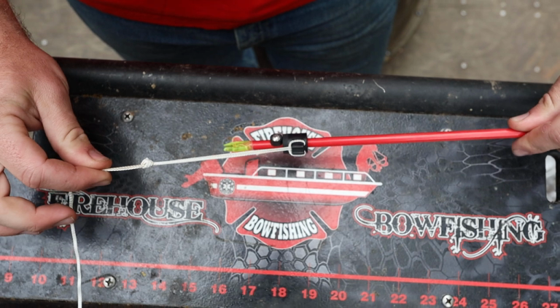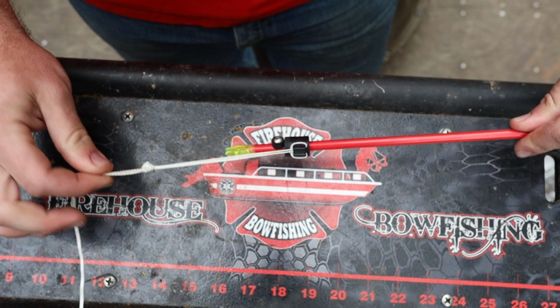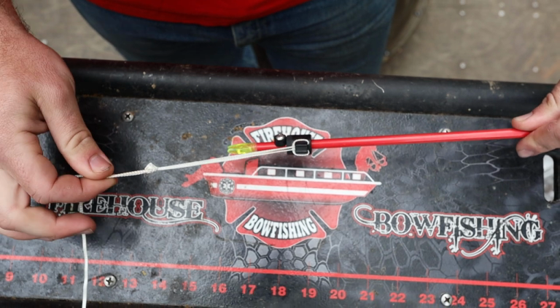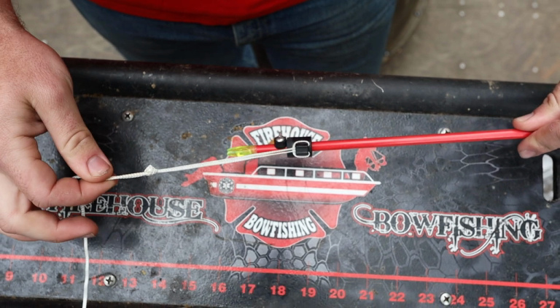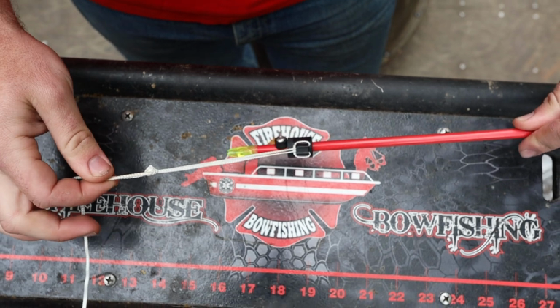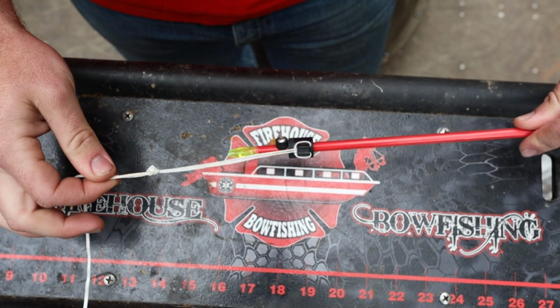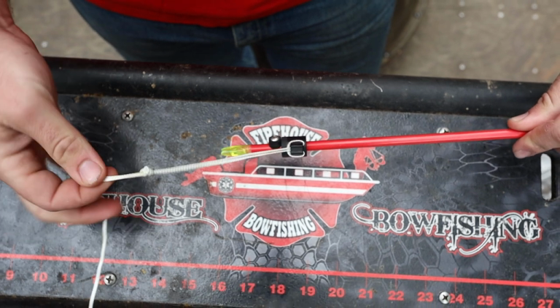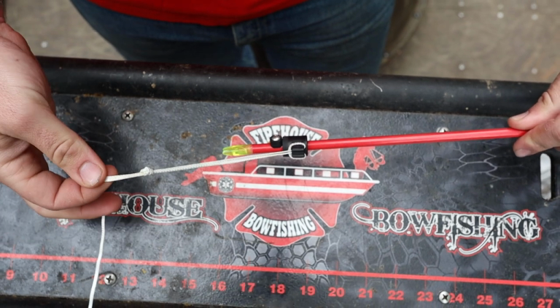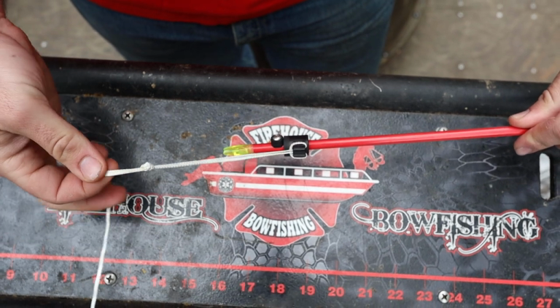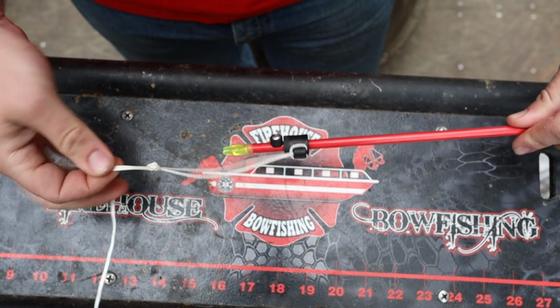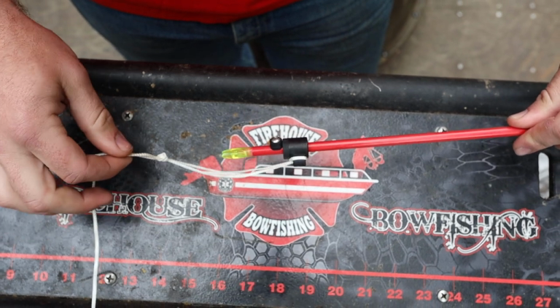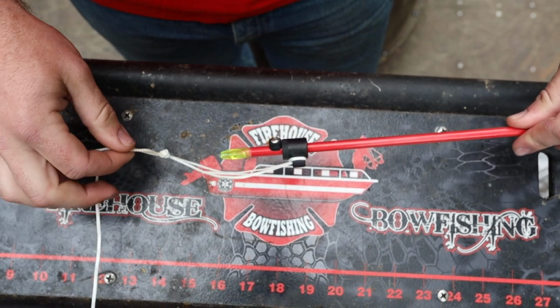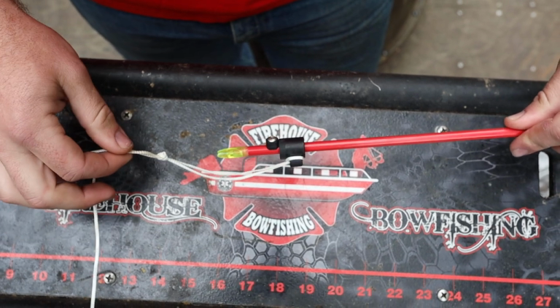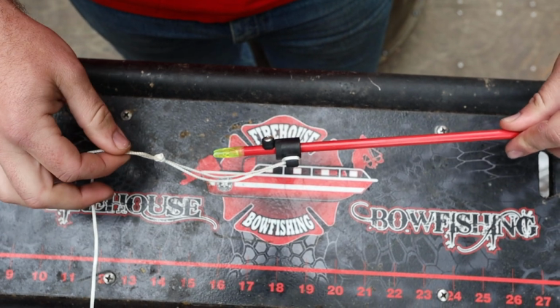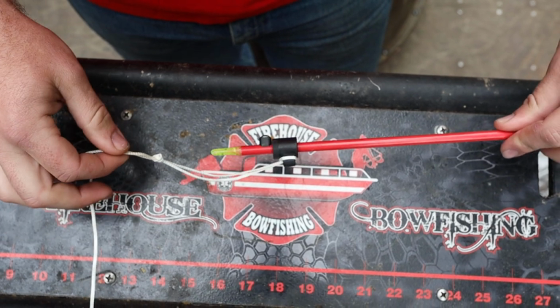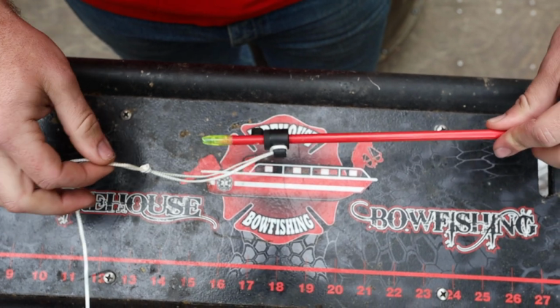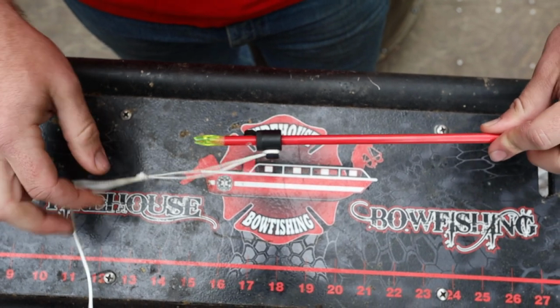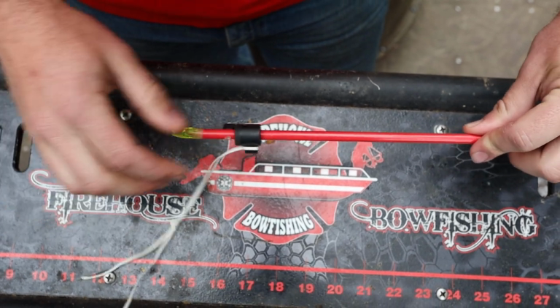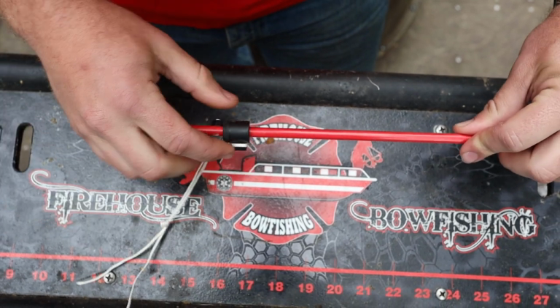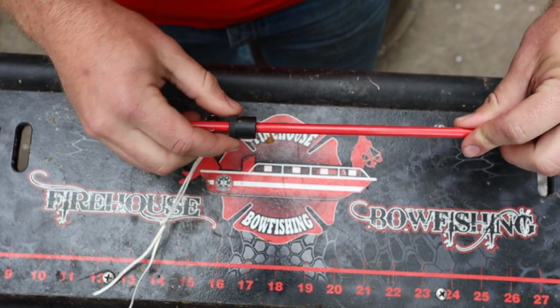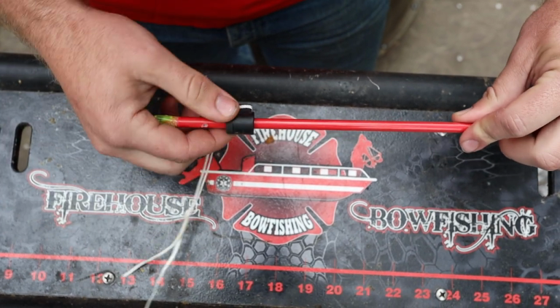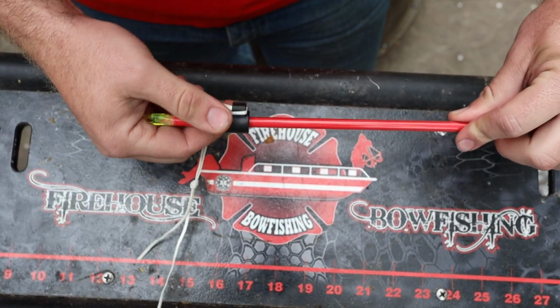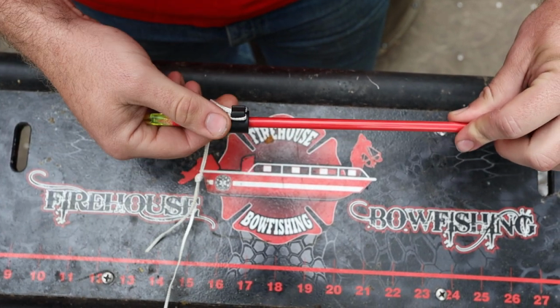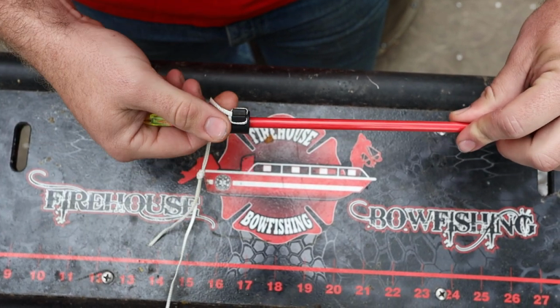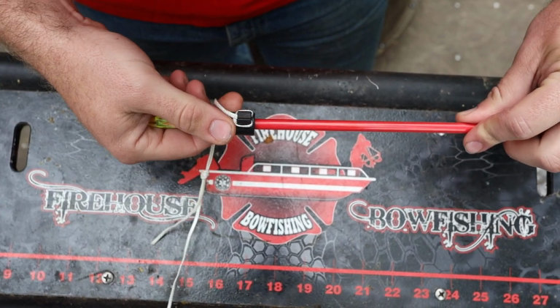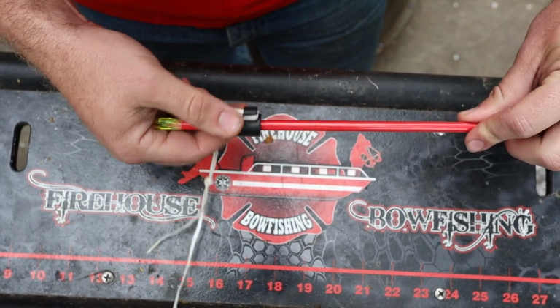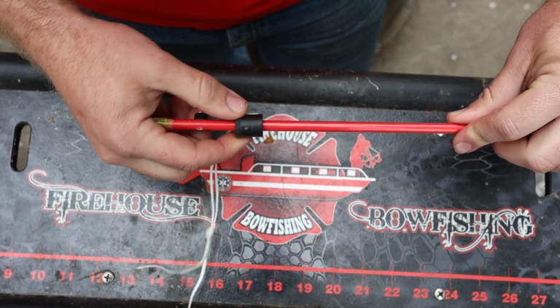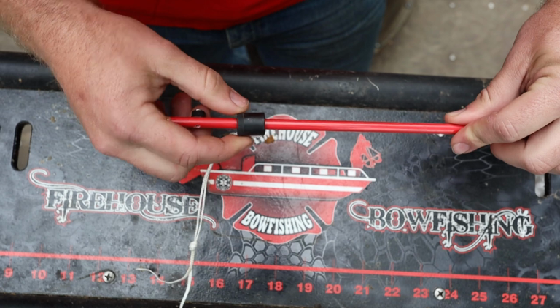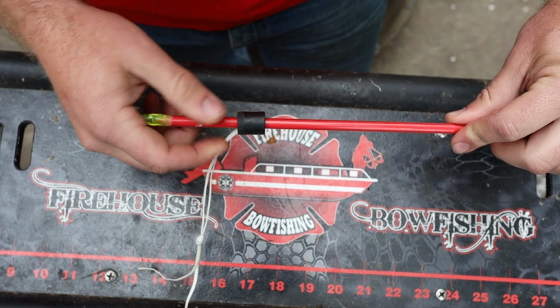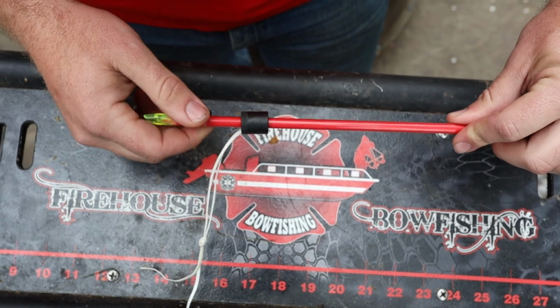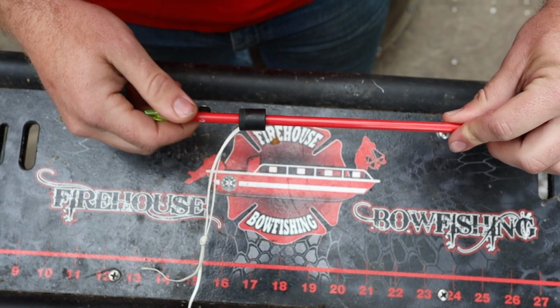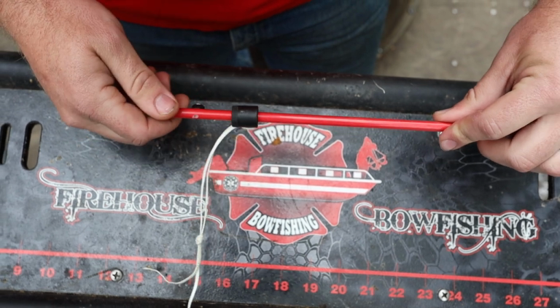It's going to hold your fish and it's easy to take off if you need to. That's how you tie your string to your Cajun arrows.